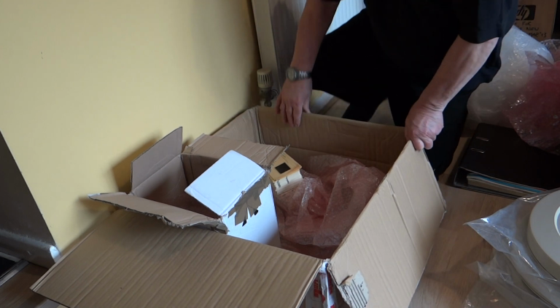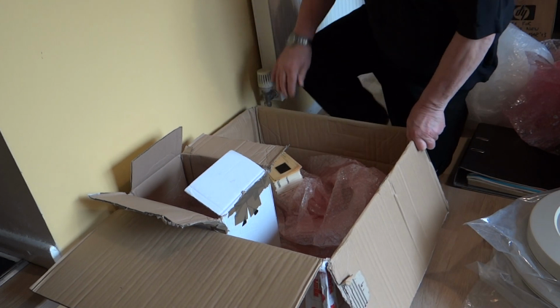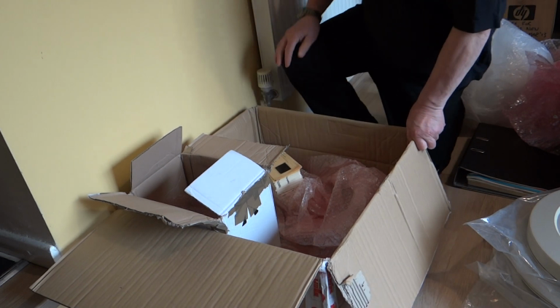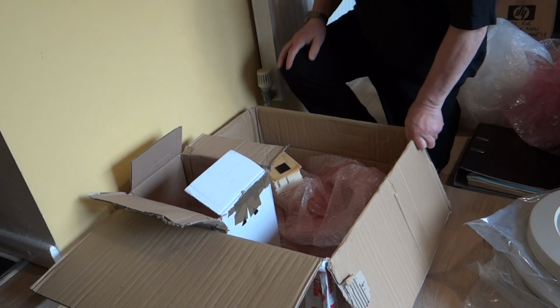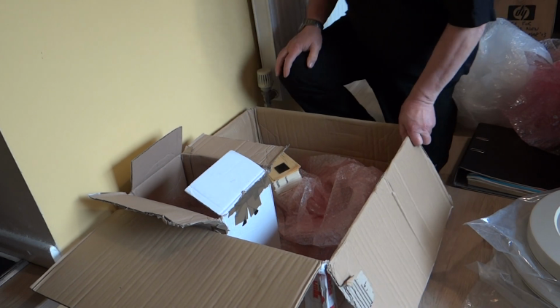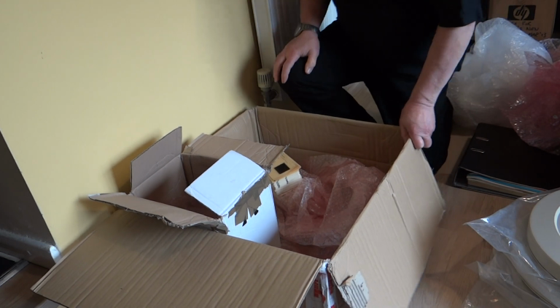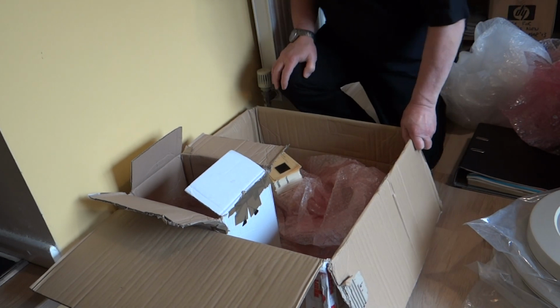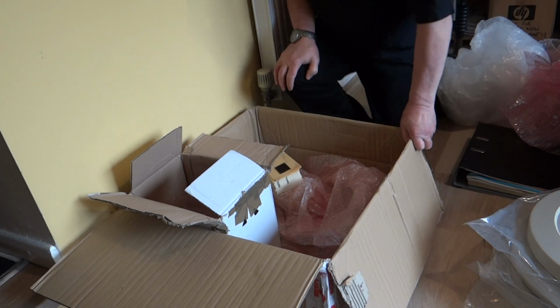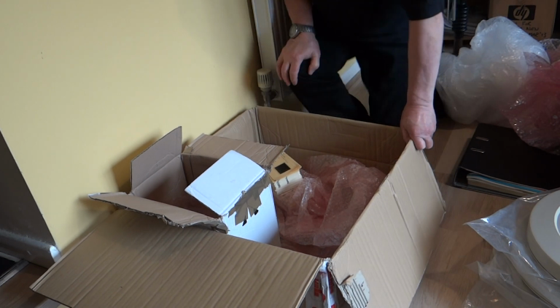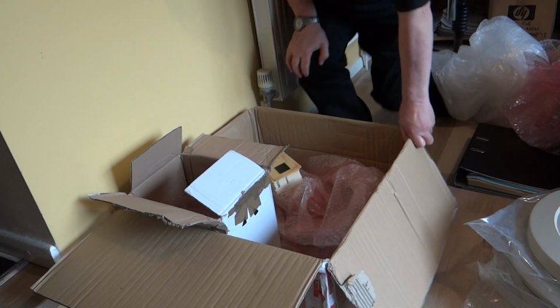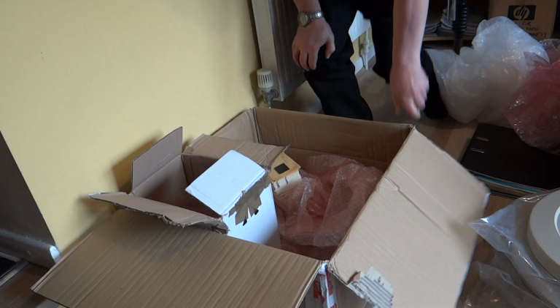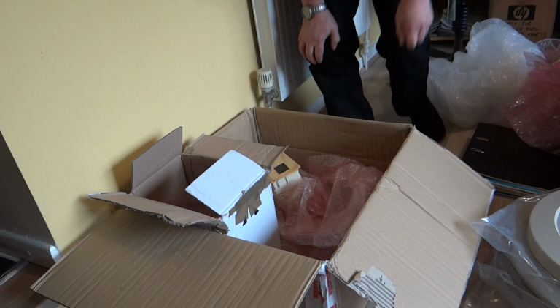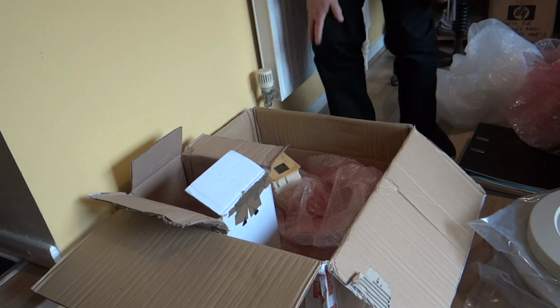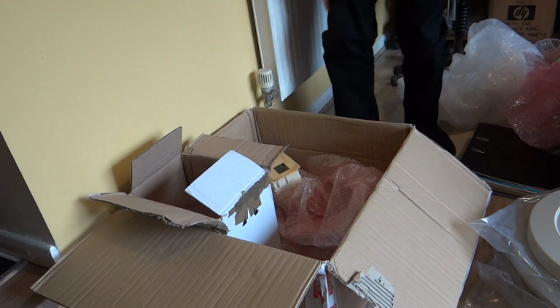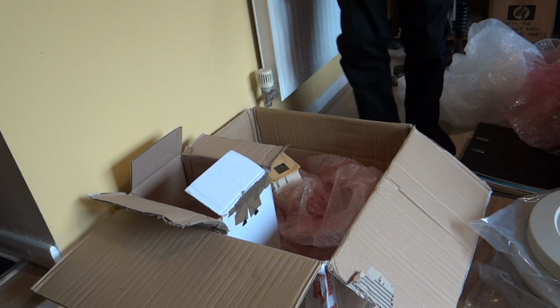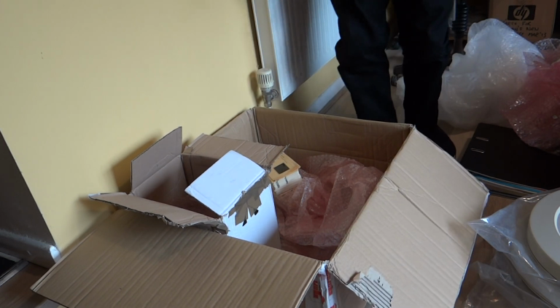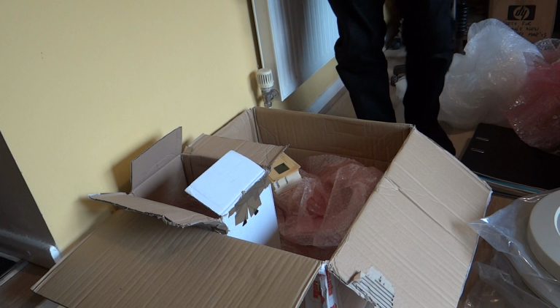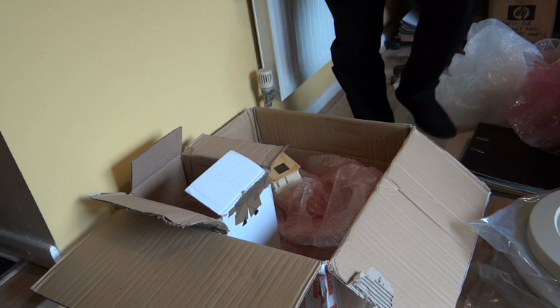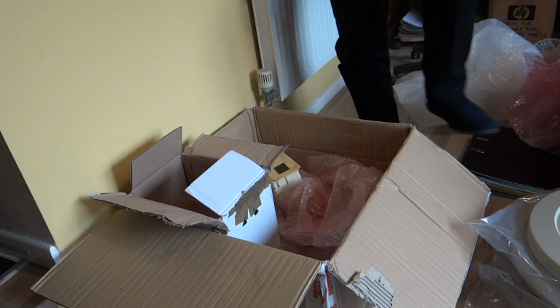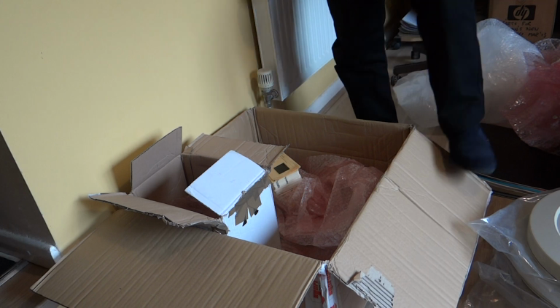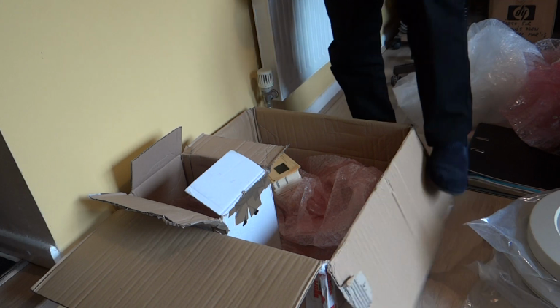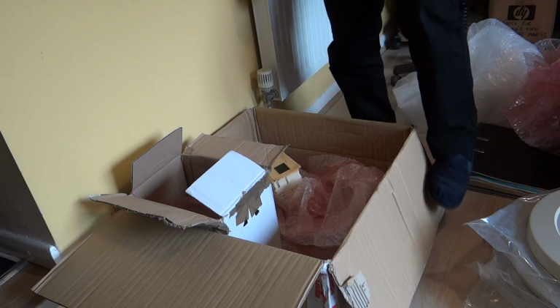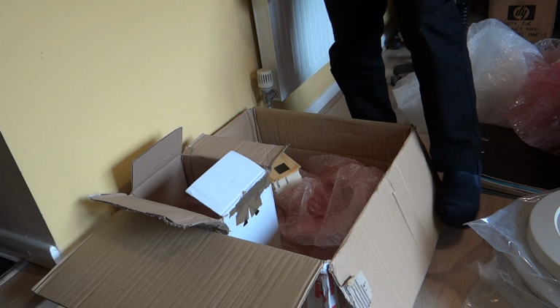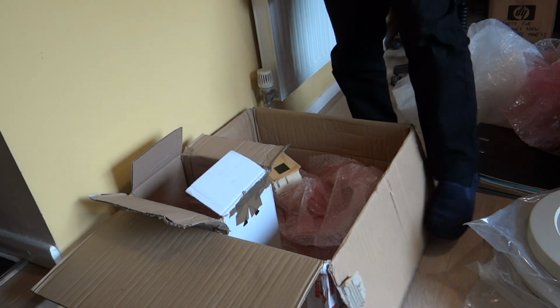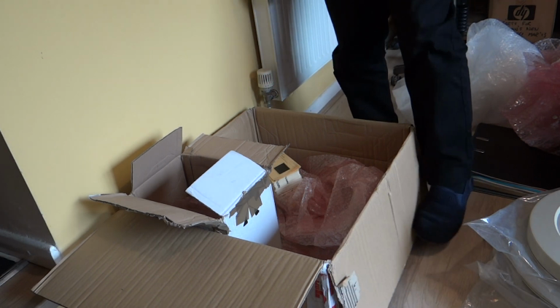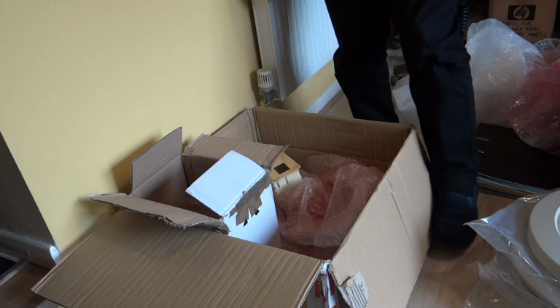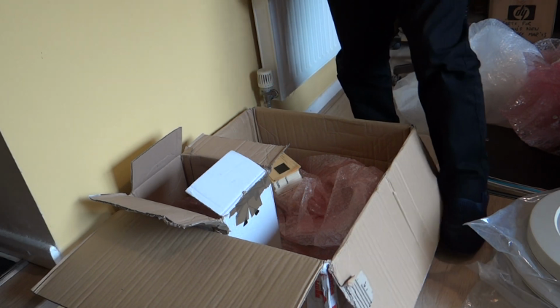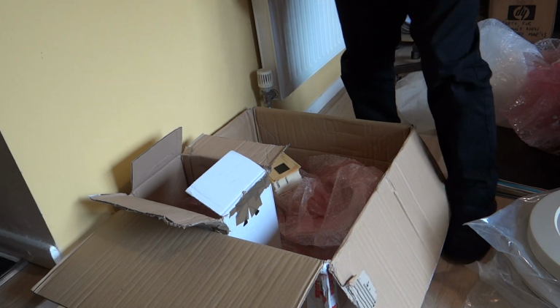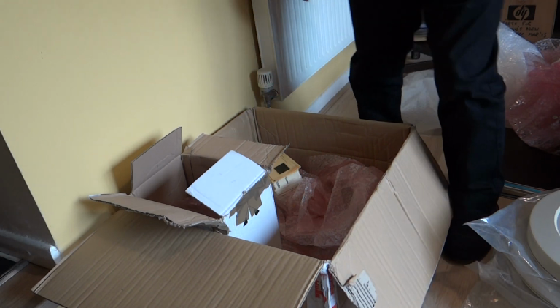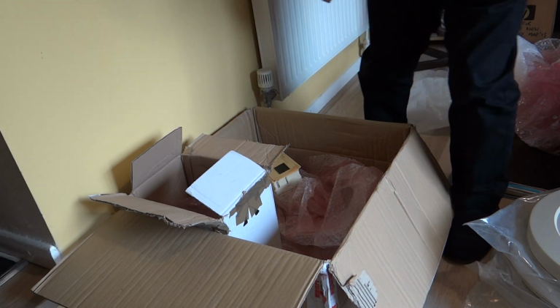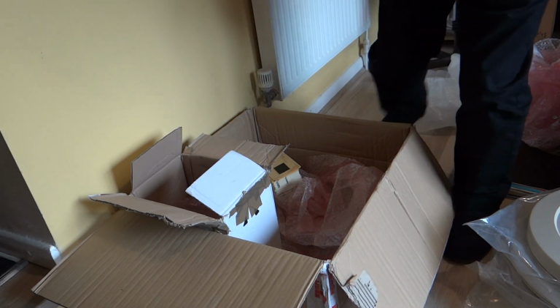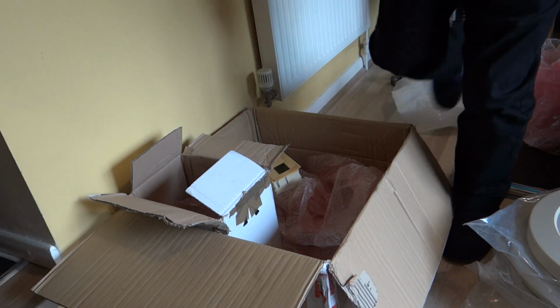Thanks for your attention. I'll be back if we get another box.